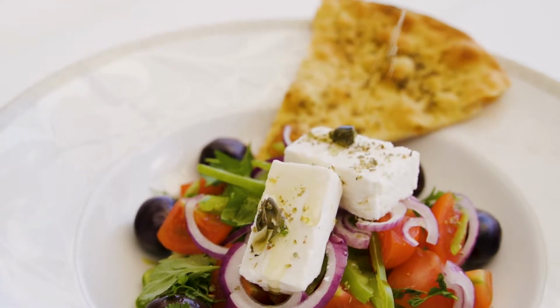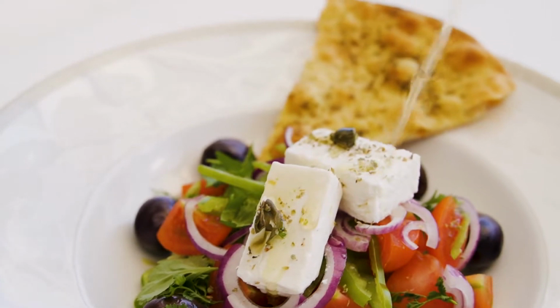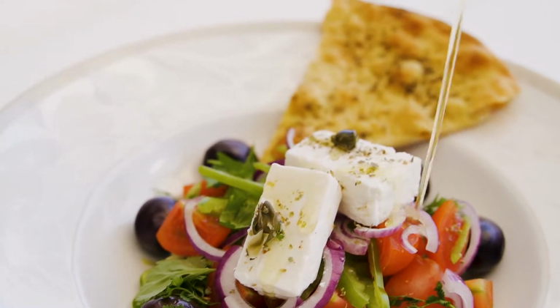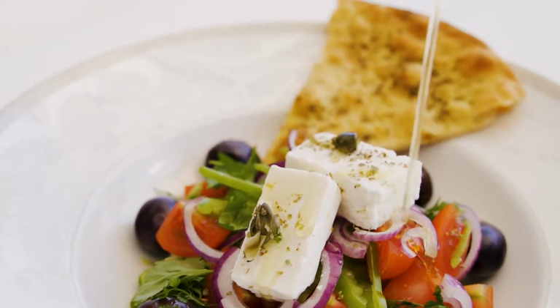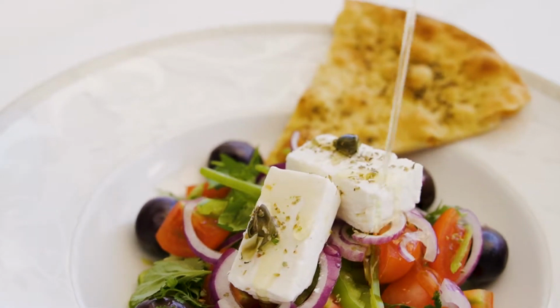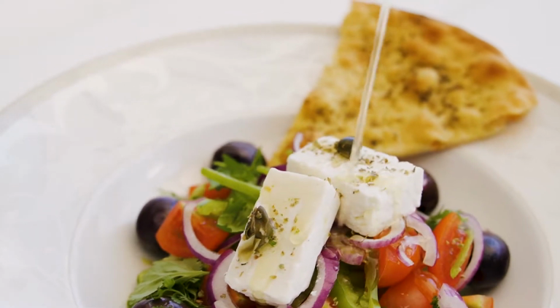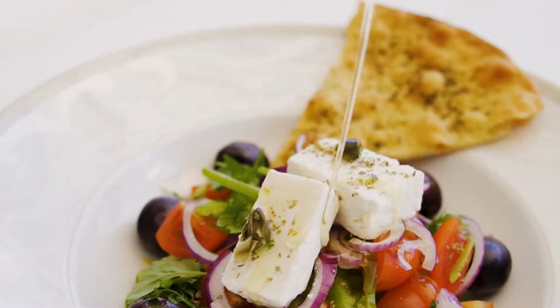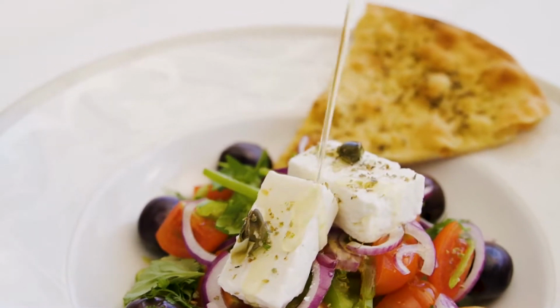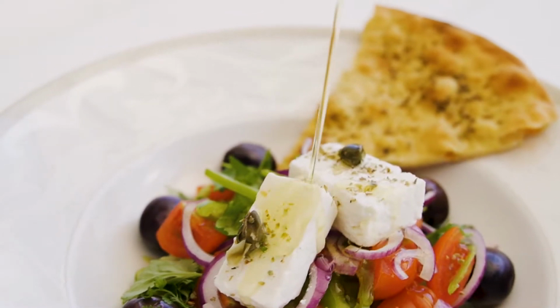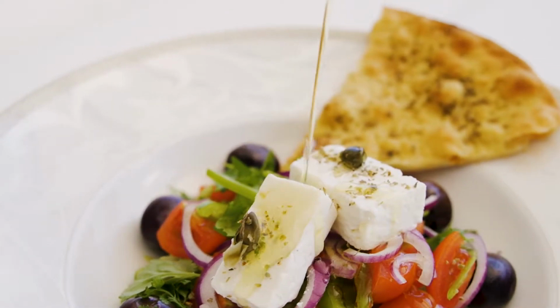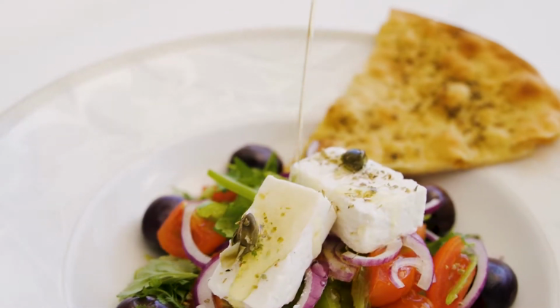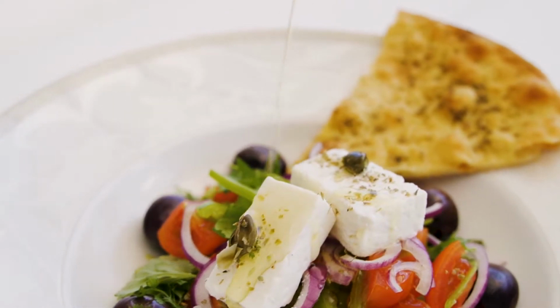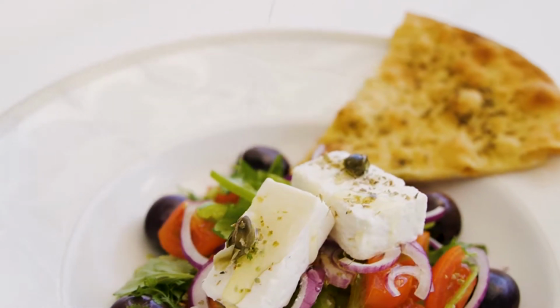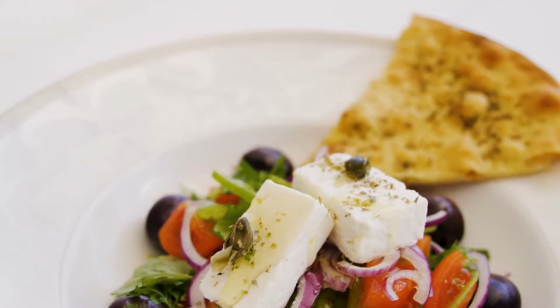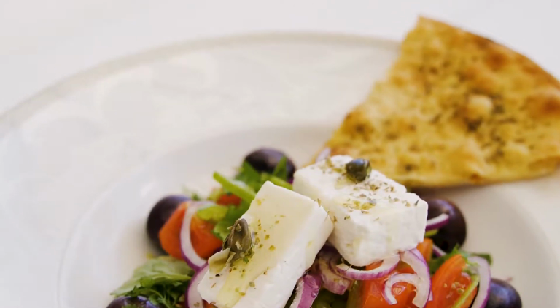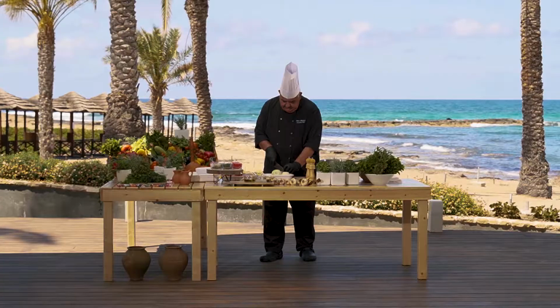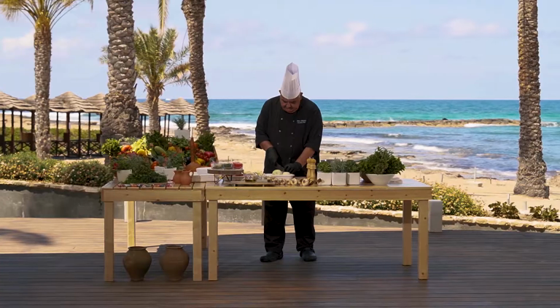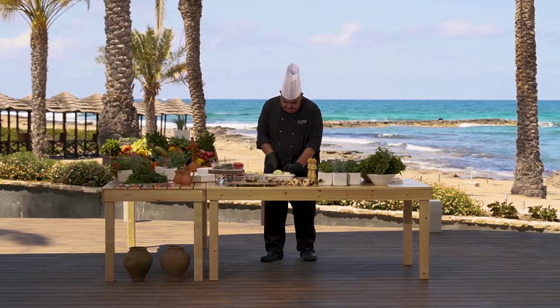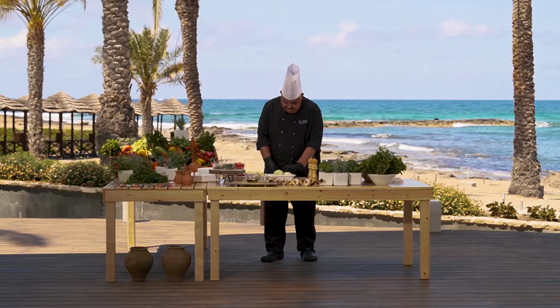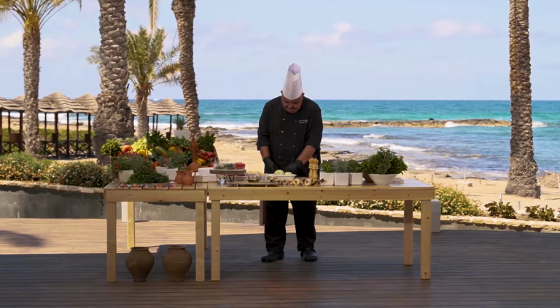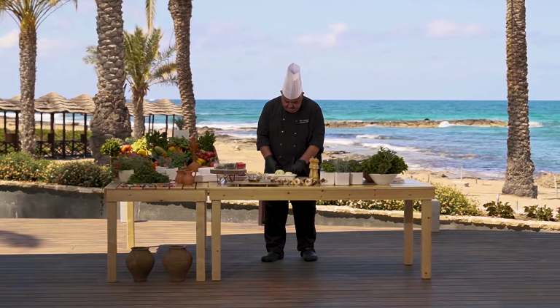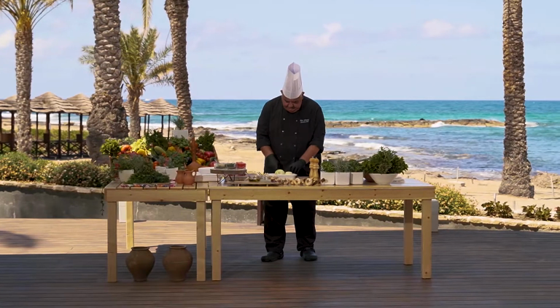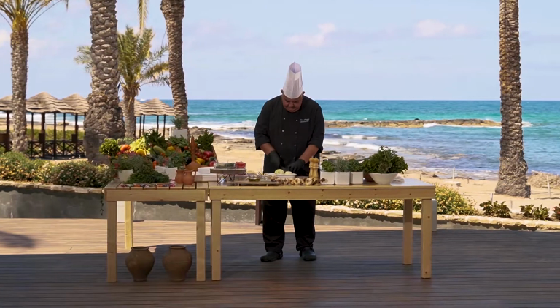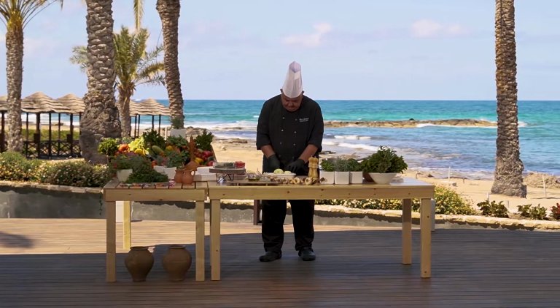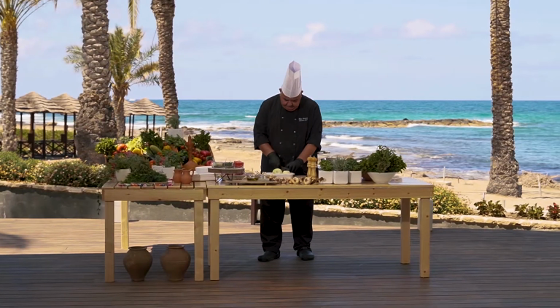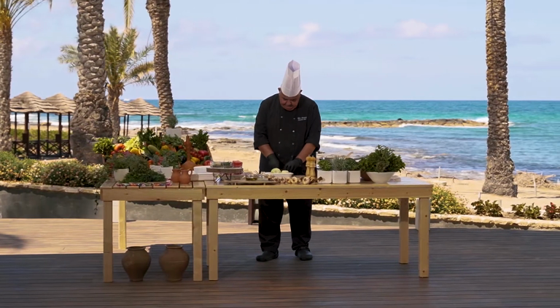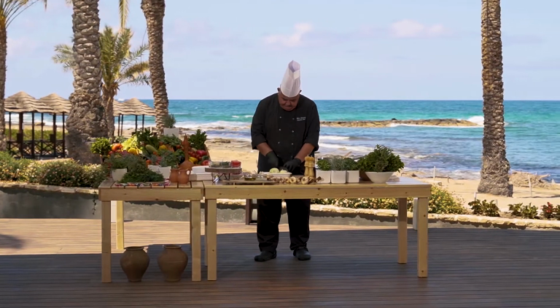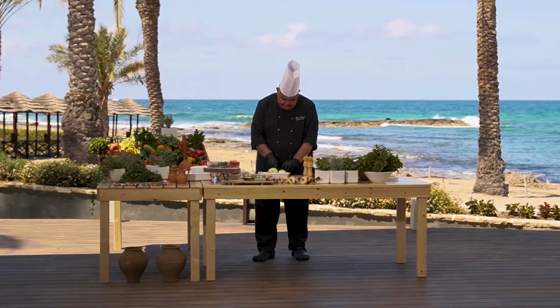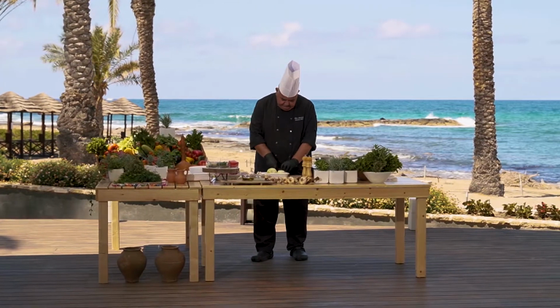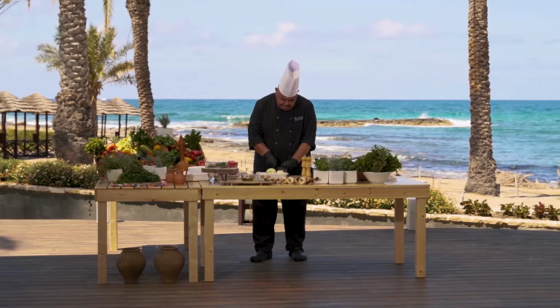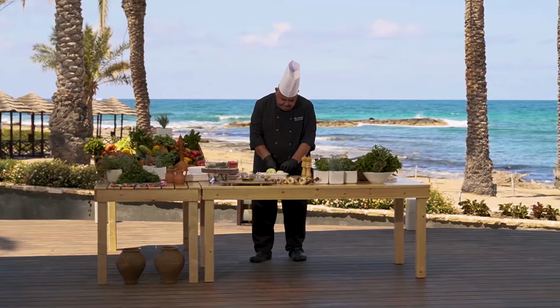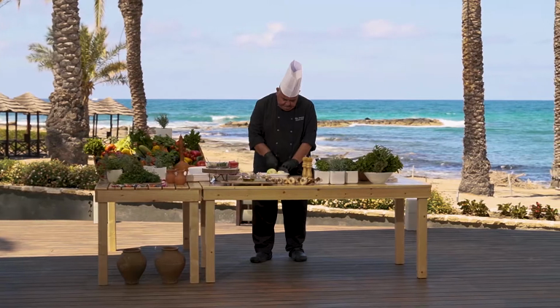Cooking time: three hours. Marinating time: minimum one hour. Serves four.